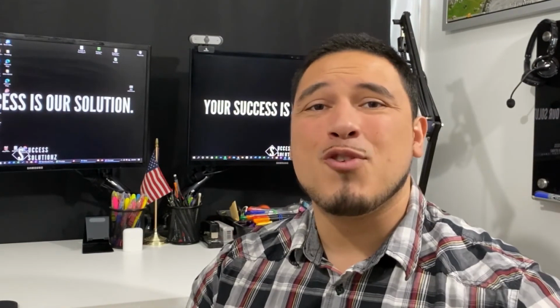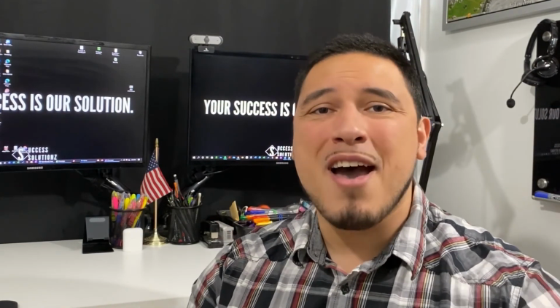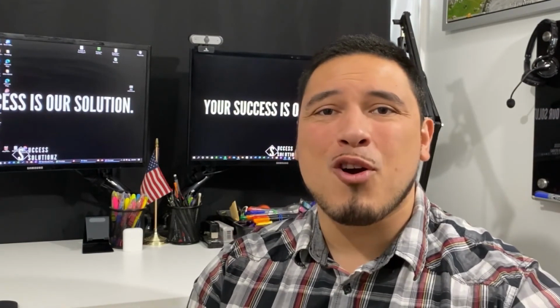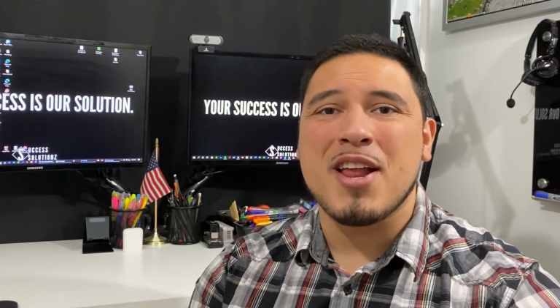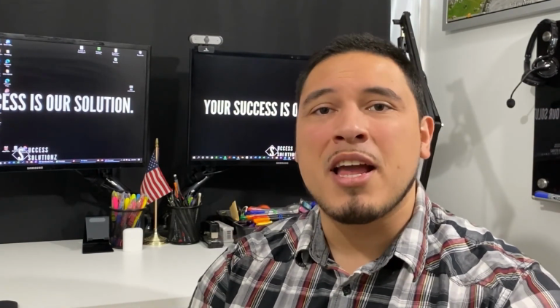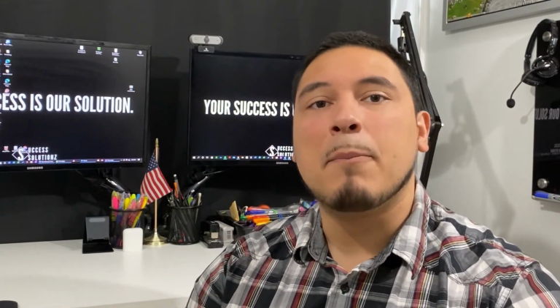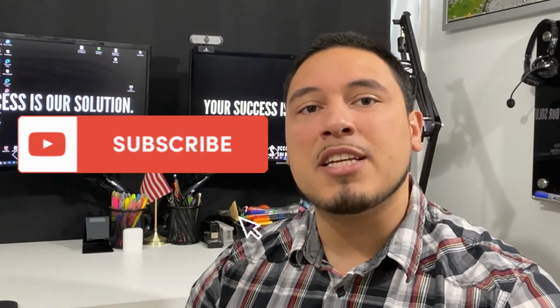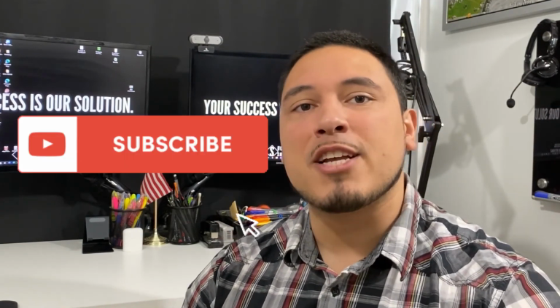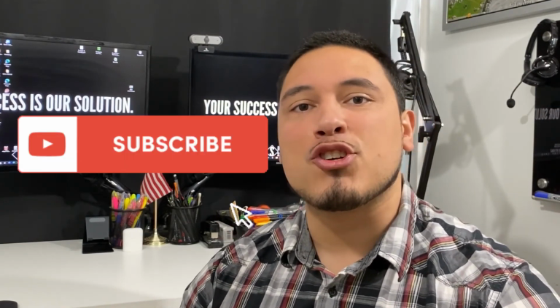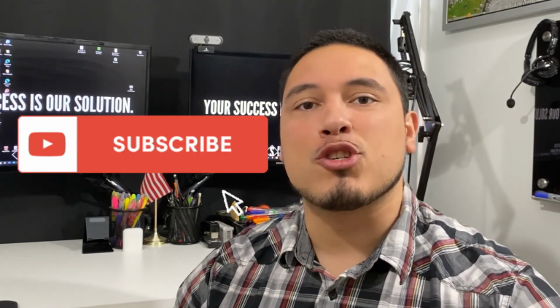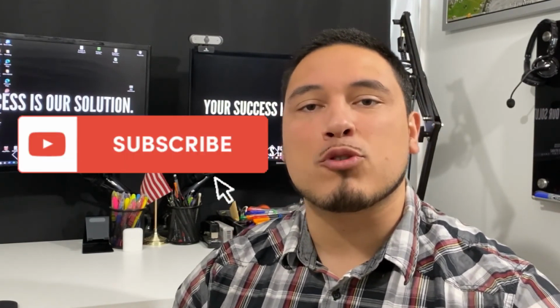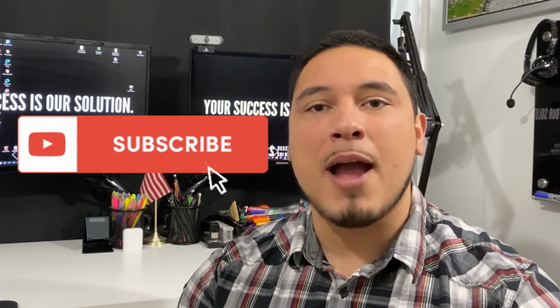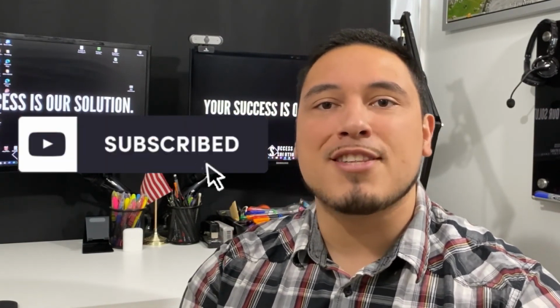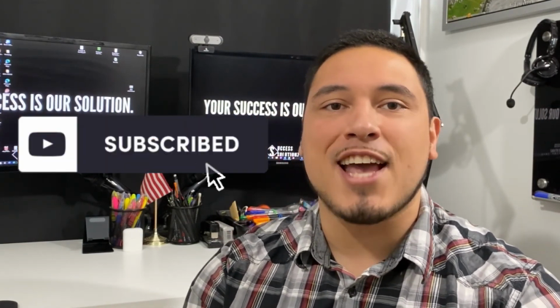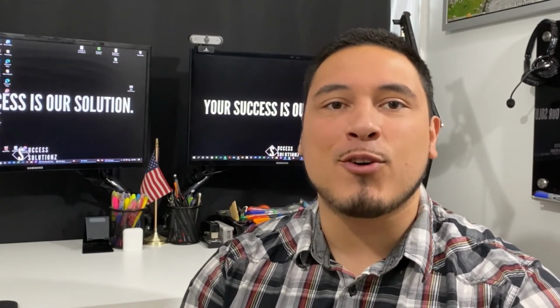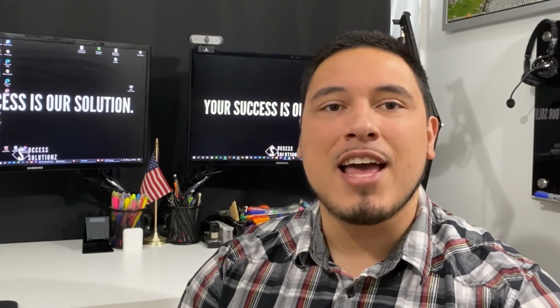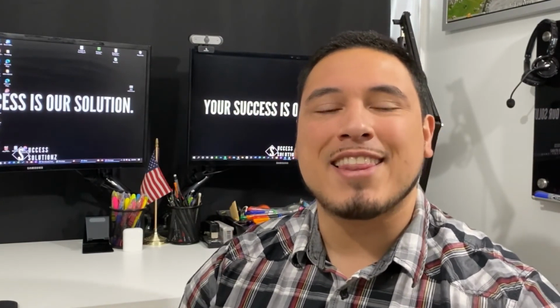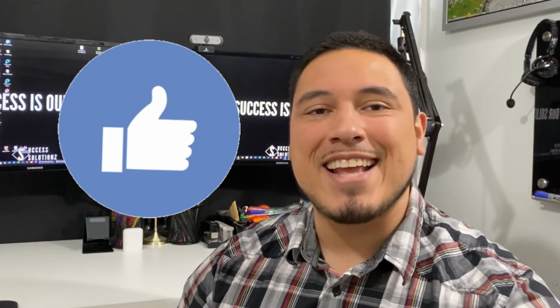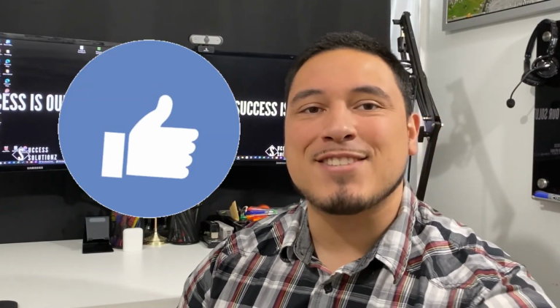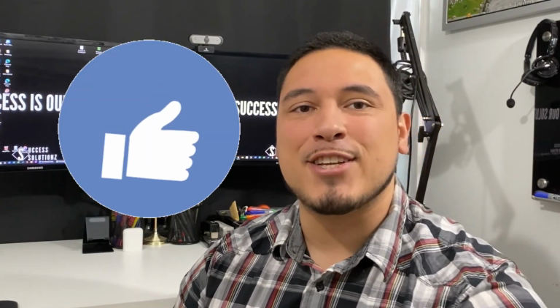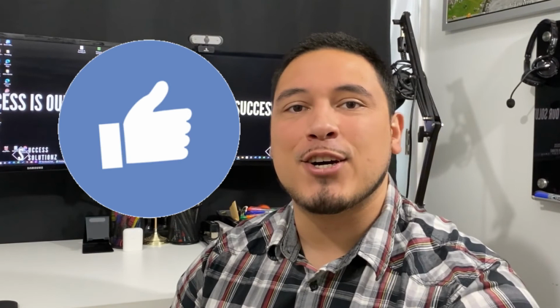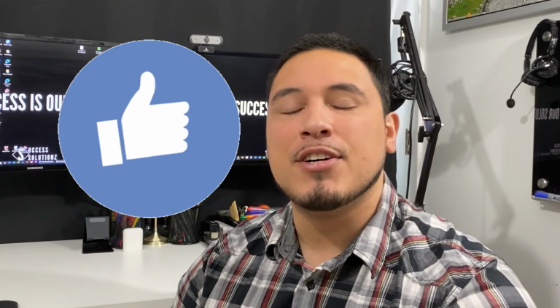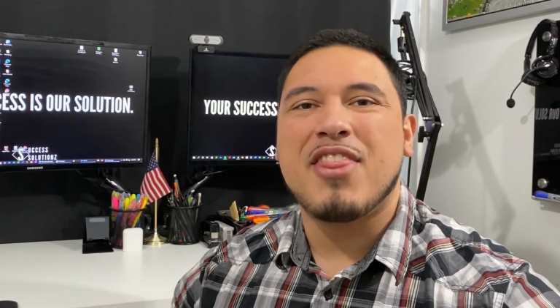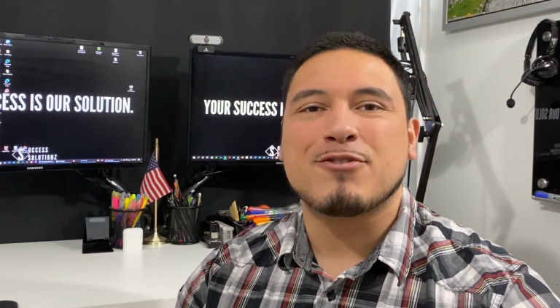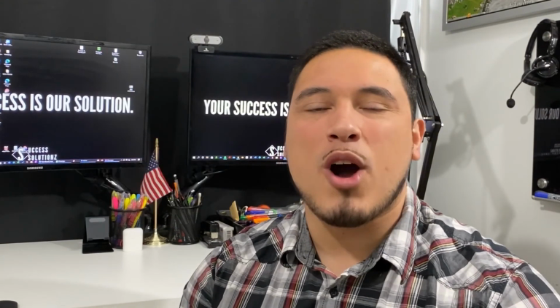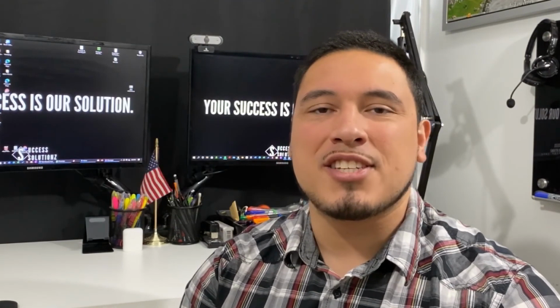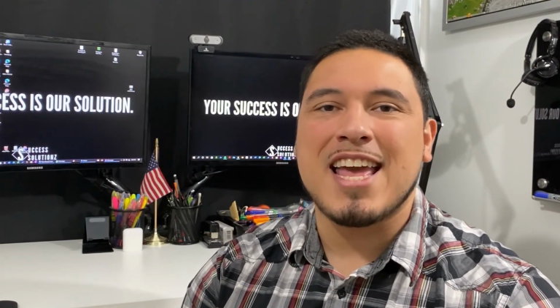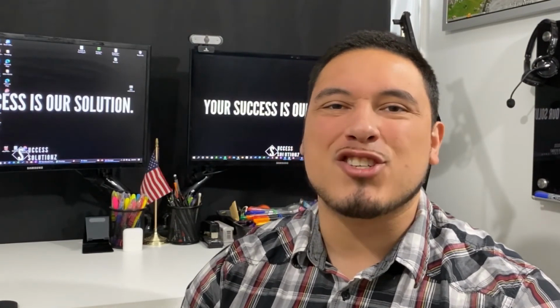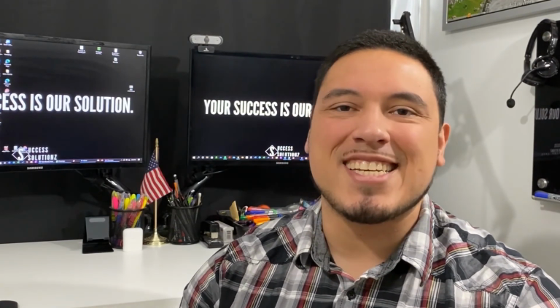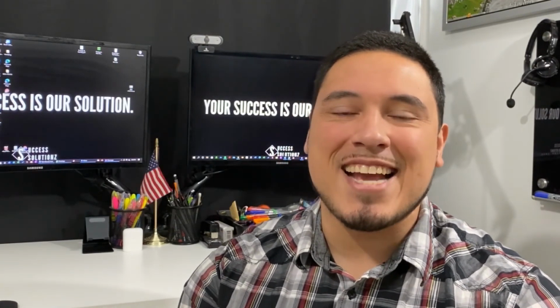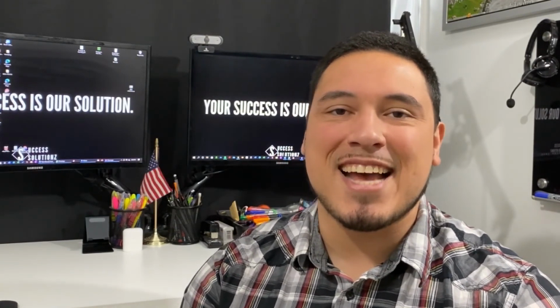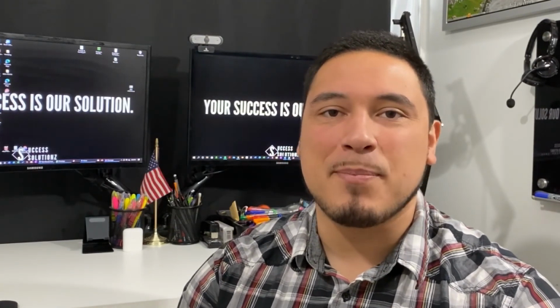If you haven't already, please make sure to subscribe to the channel and like this video. Thanks for watching and I'll see you next time.